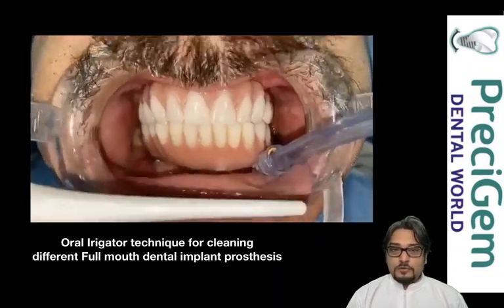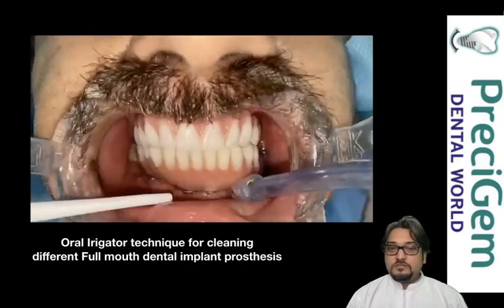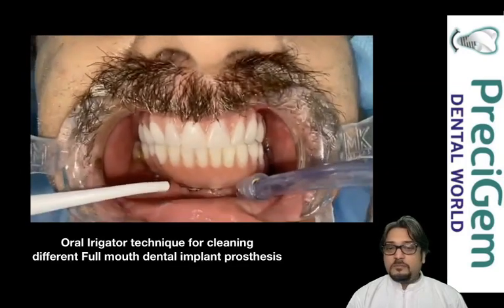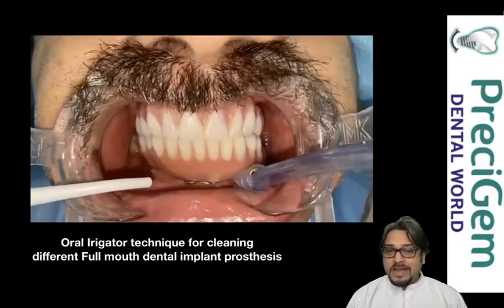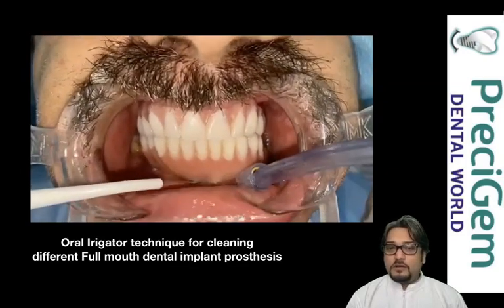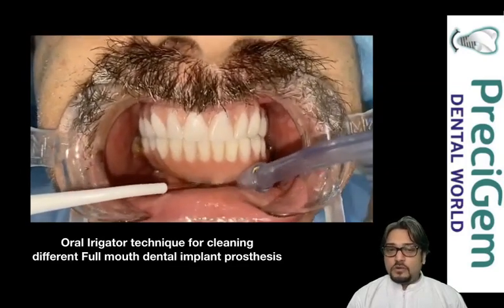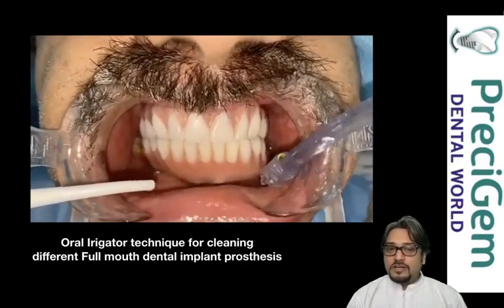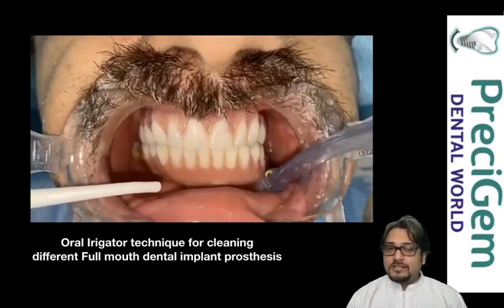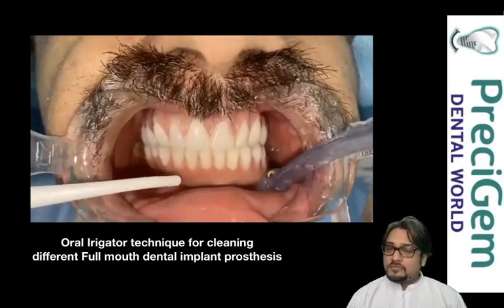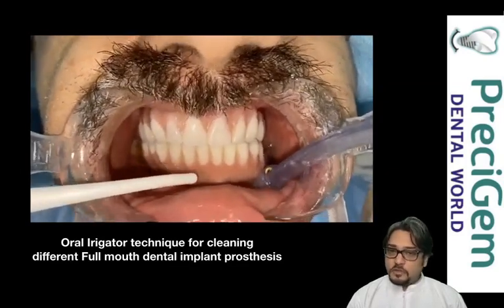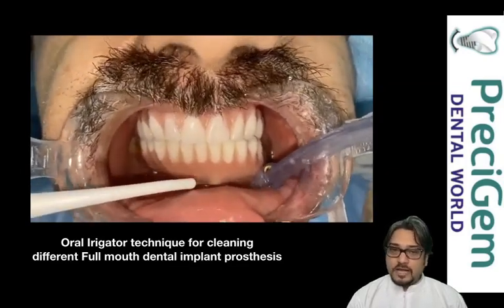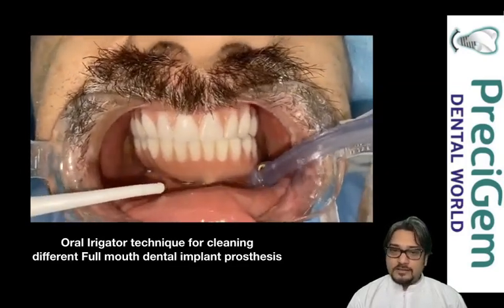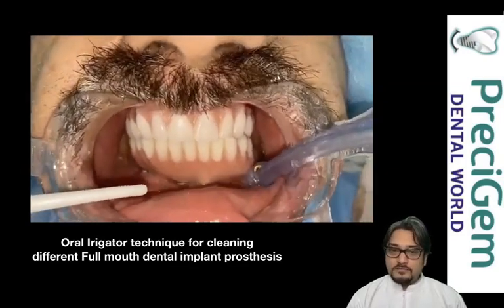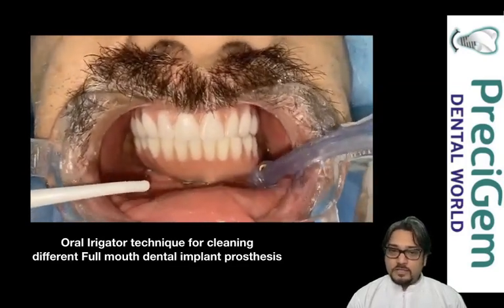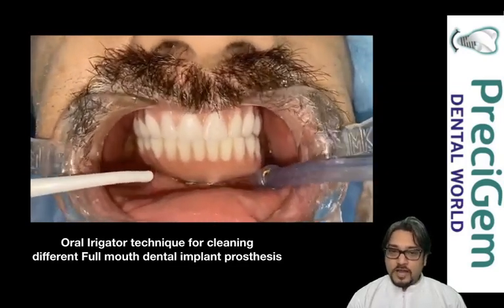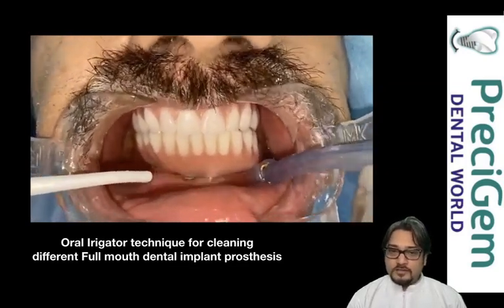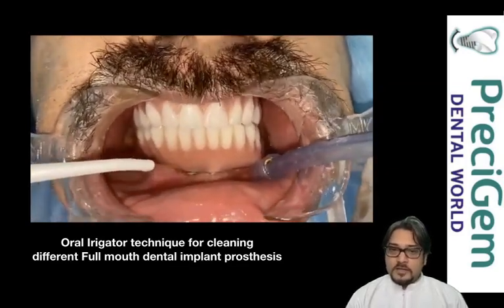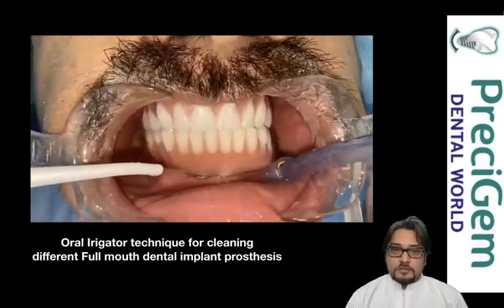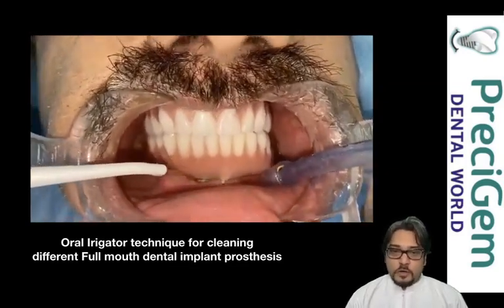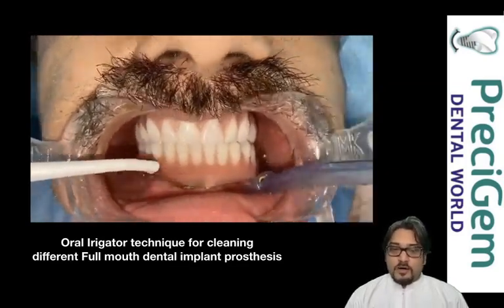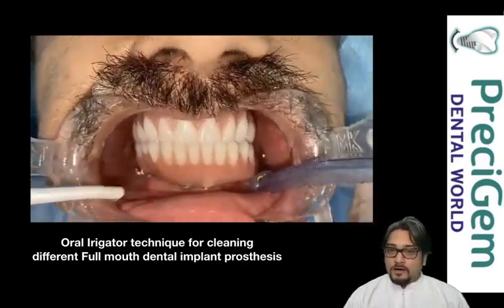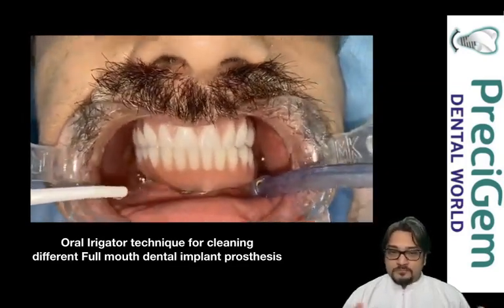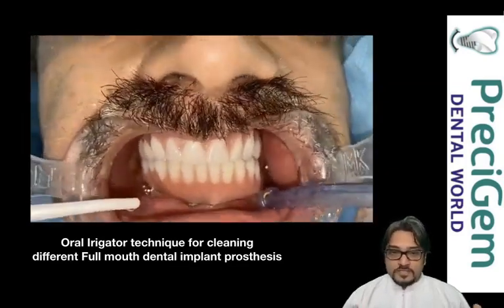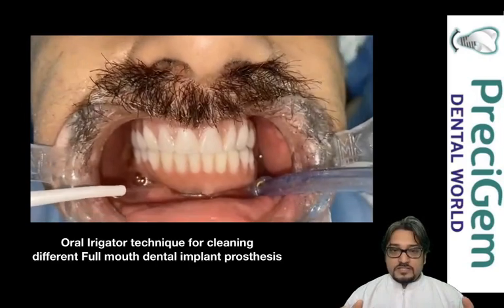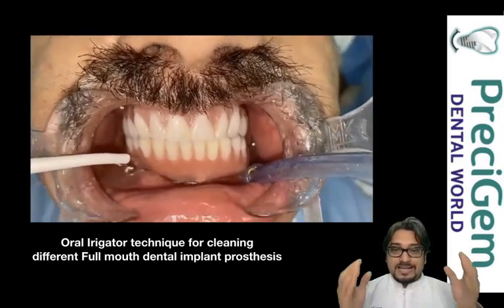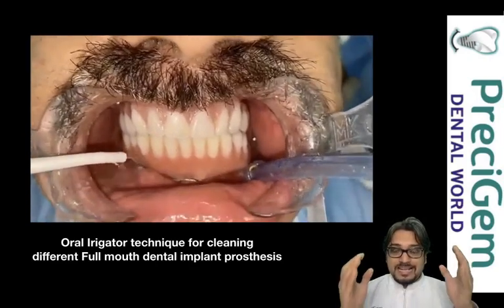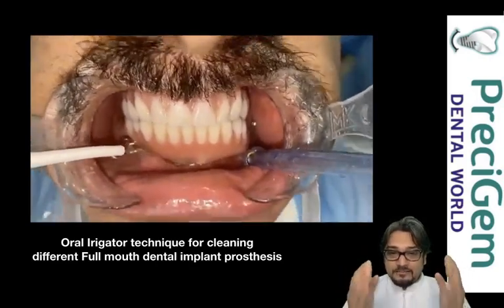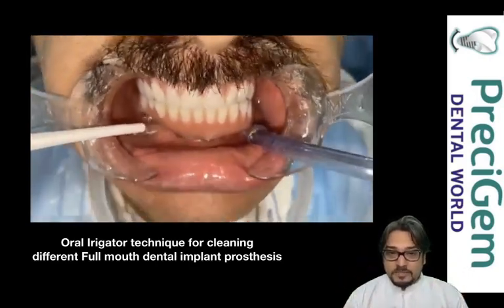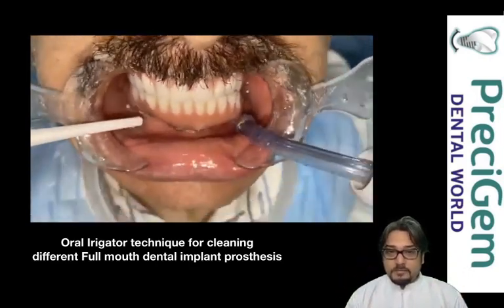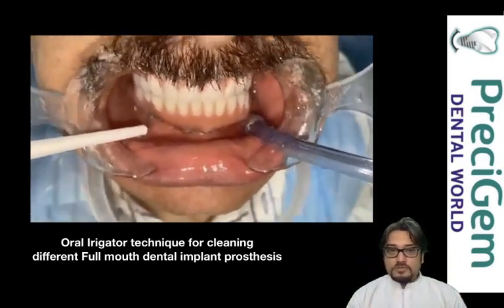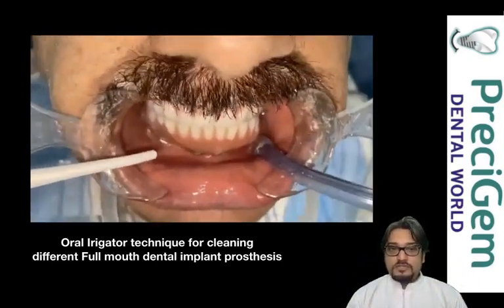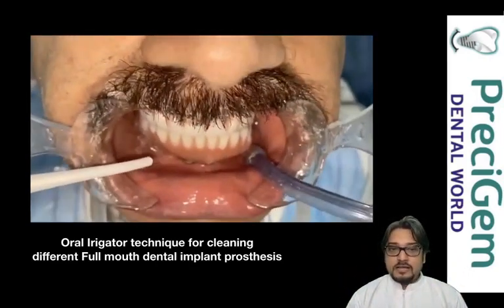The force with the manual oral irrigator is controlled by your hand. This is exactly FP3 prosthesis — we are focusing the water on the area between your gums and teeth, and that's where the cleaning is happening.